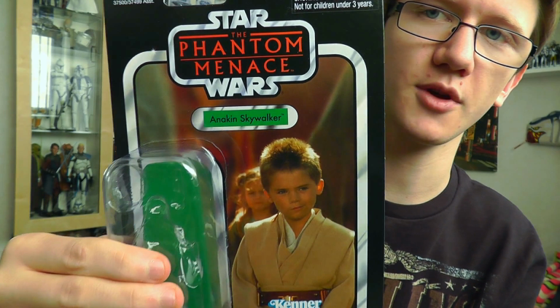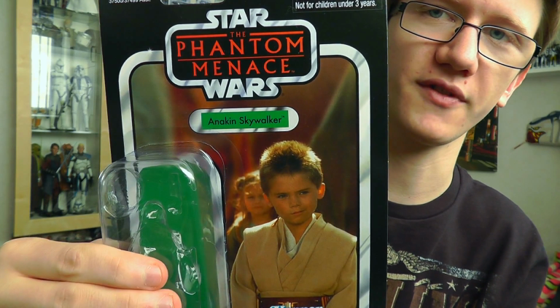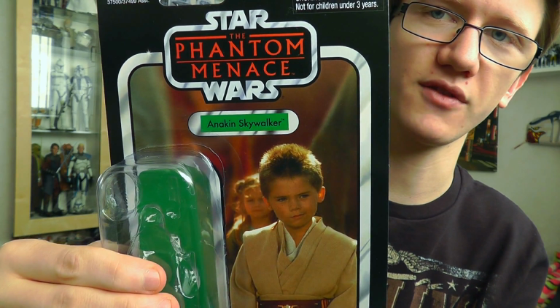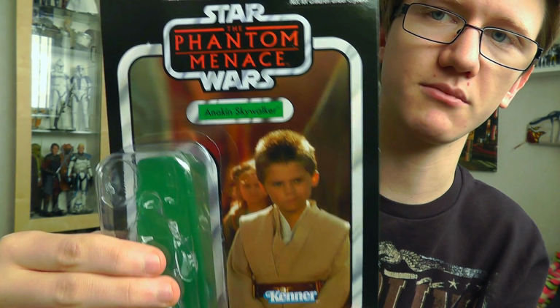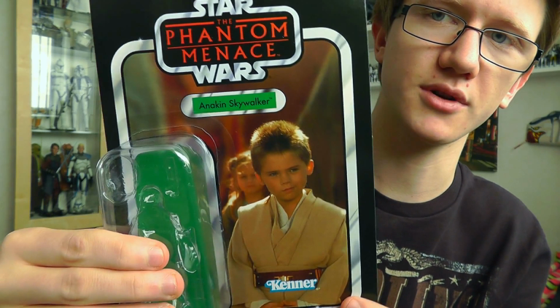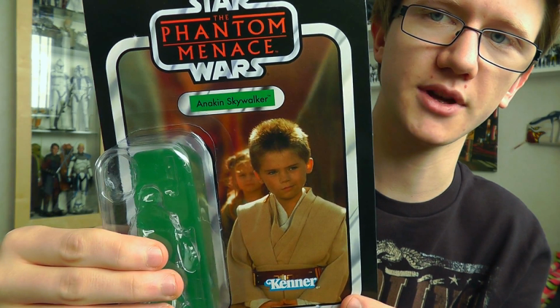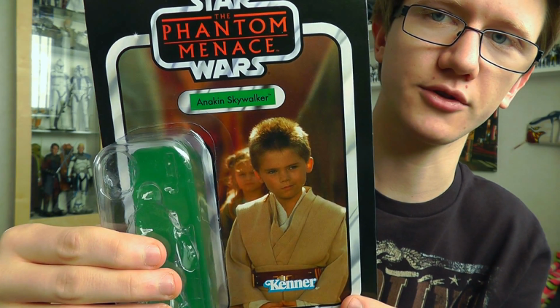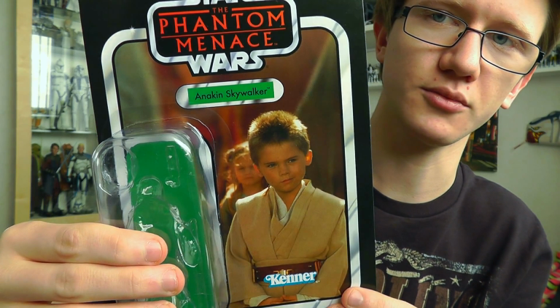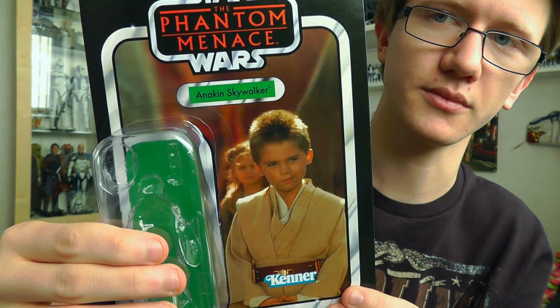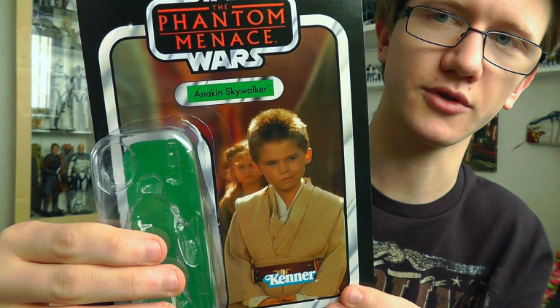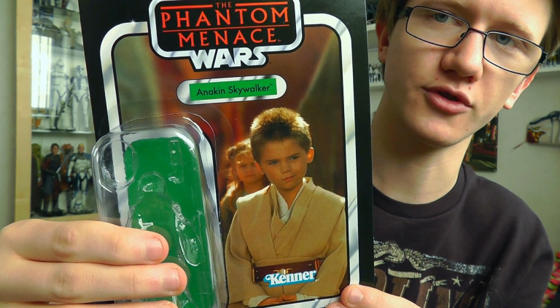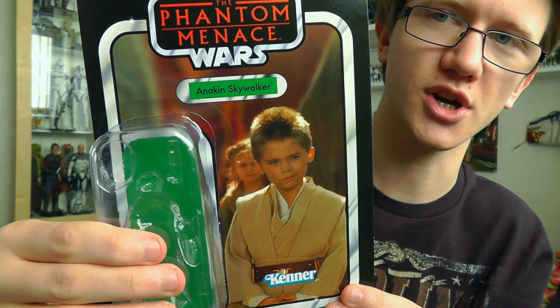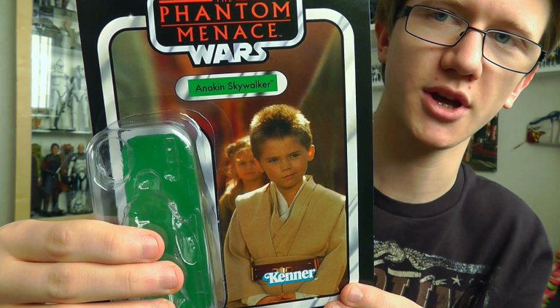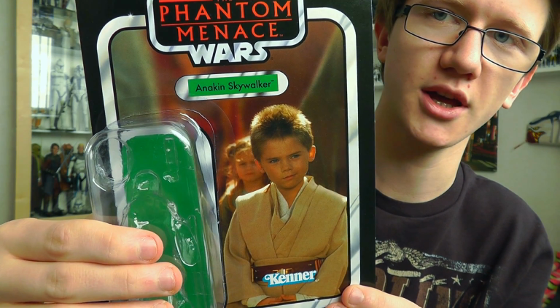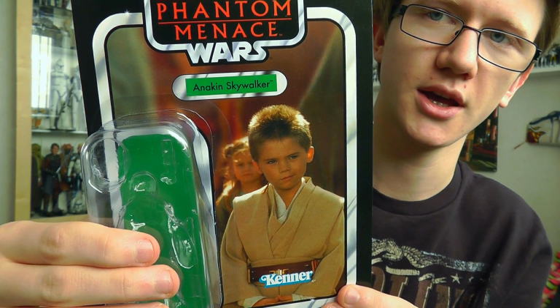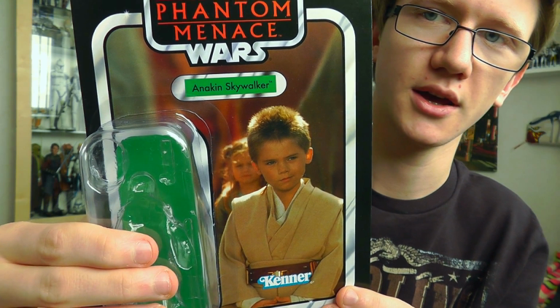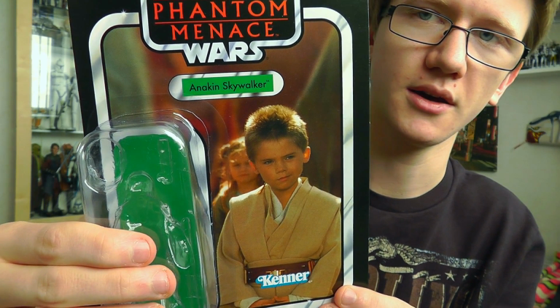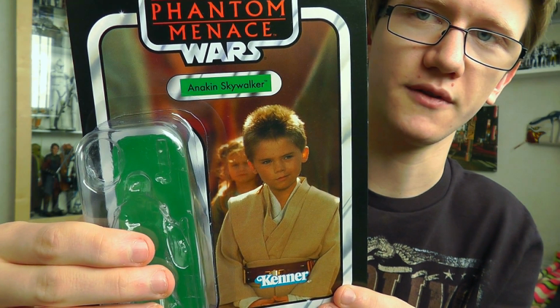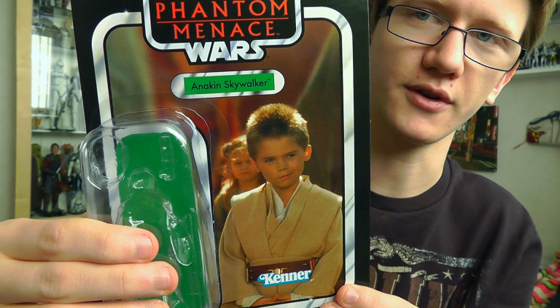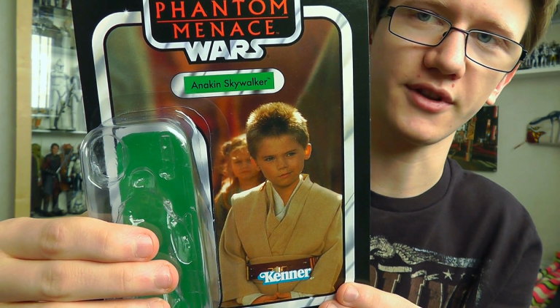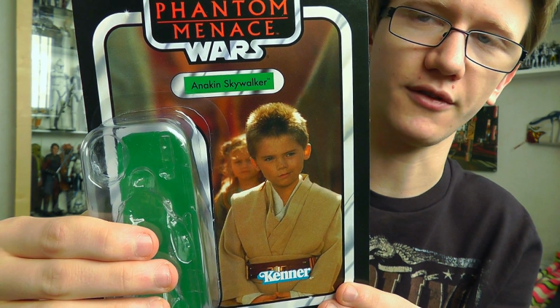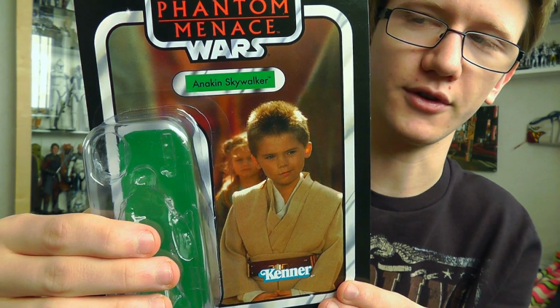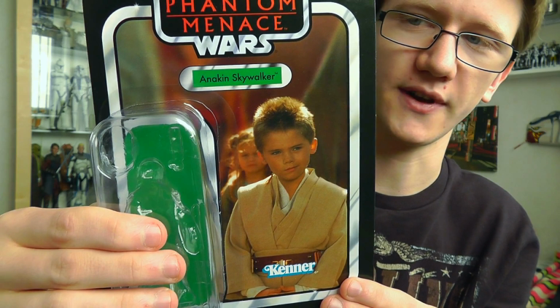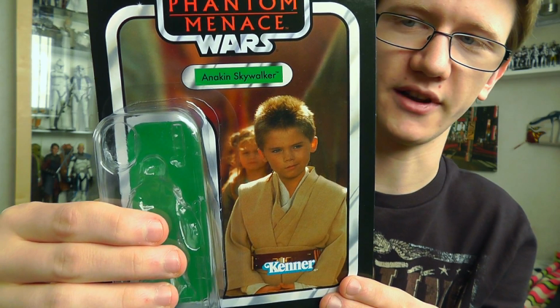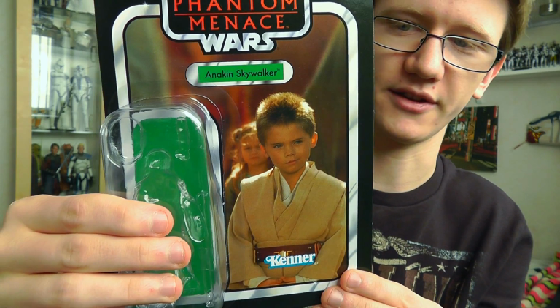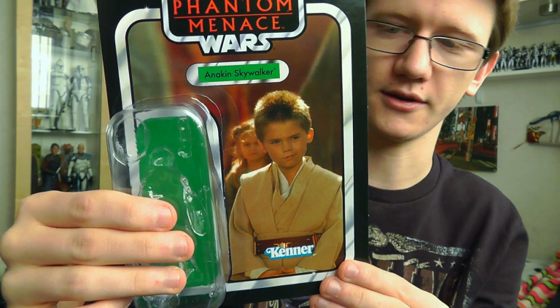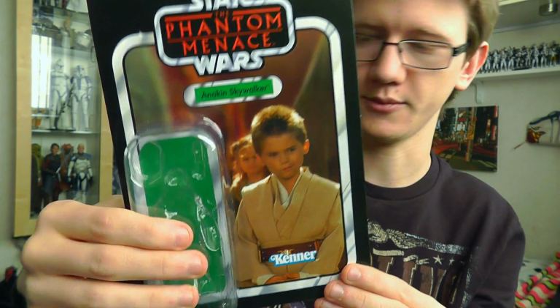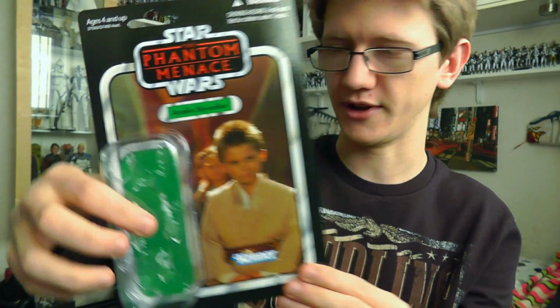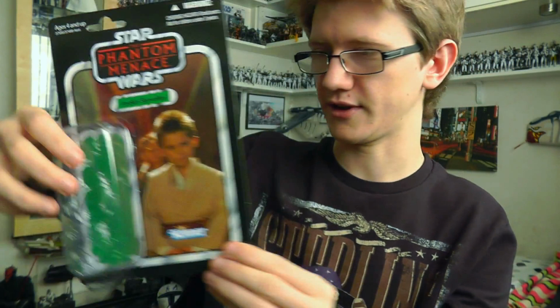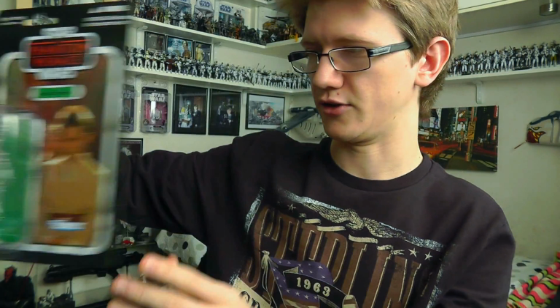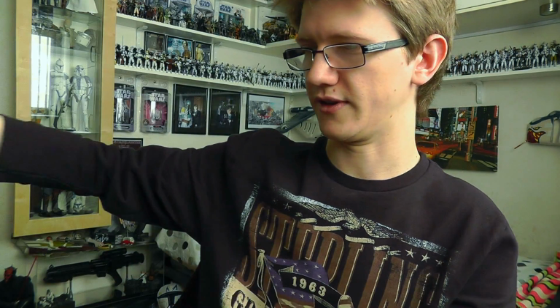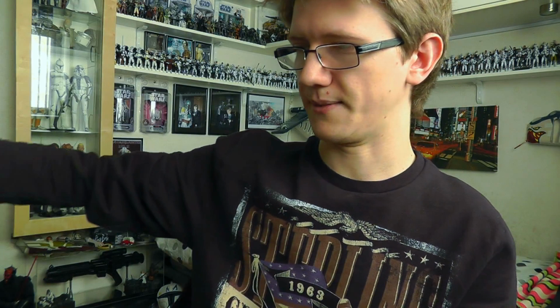It's a nice packaging for Anakin — not my favourite, but it does the job. The figure itself though is fantastic, so let's get on to that.